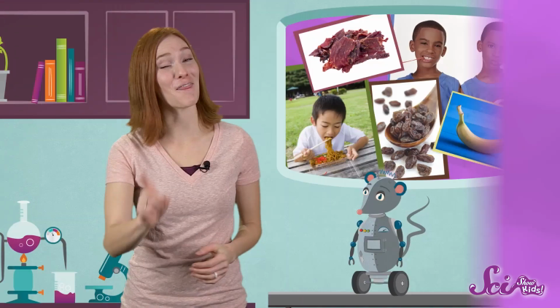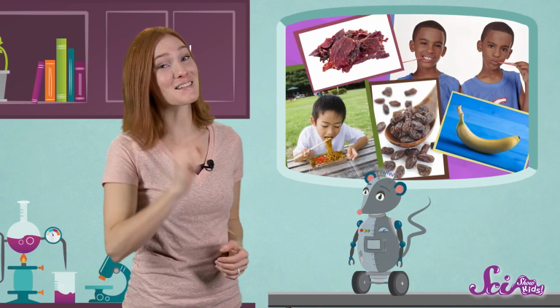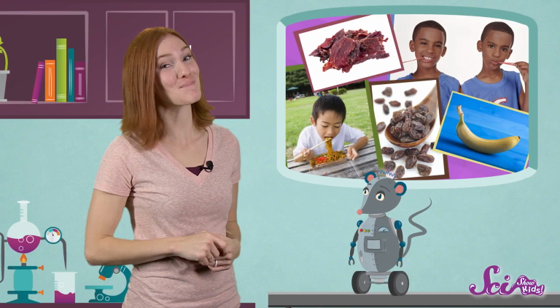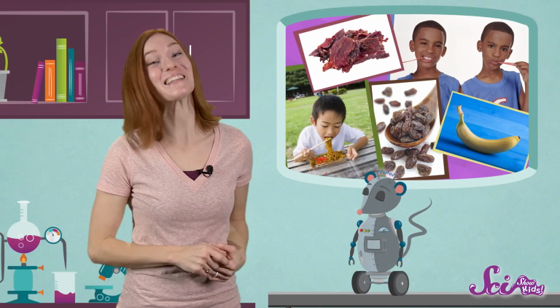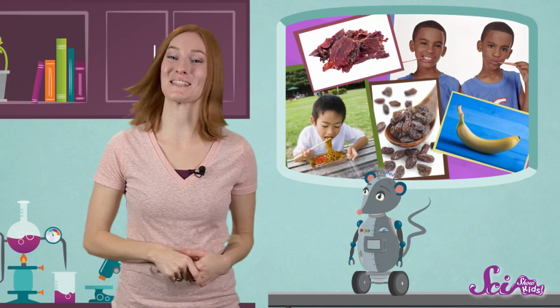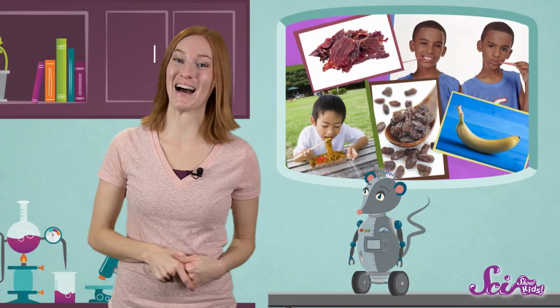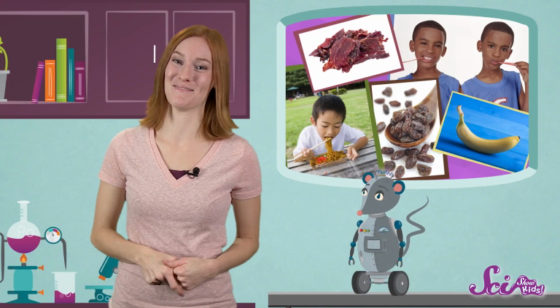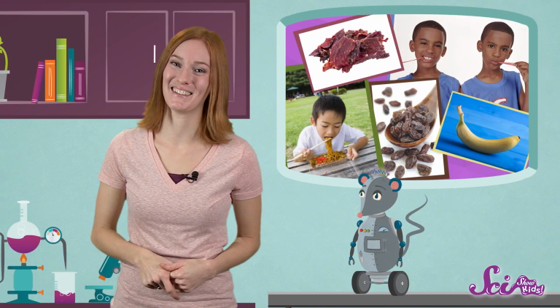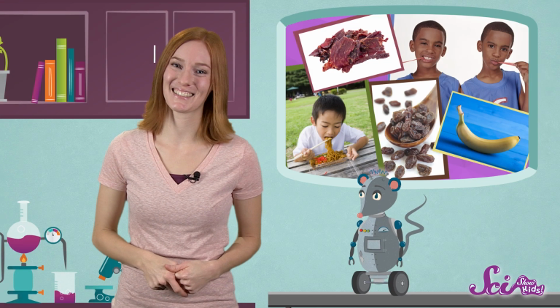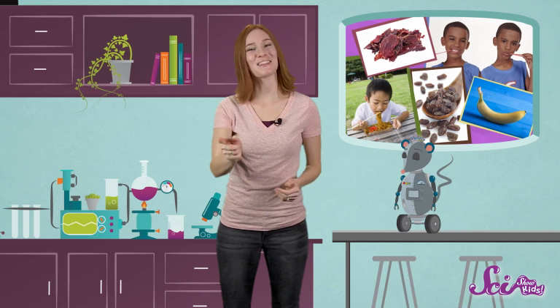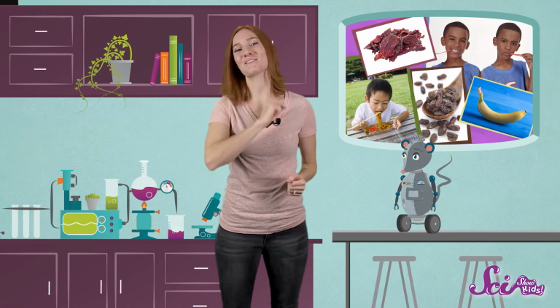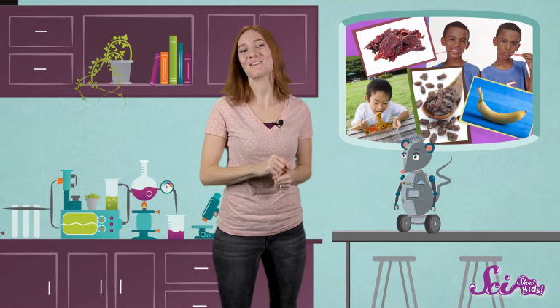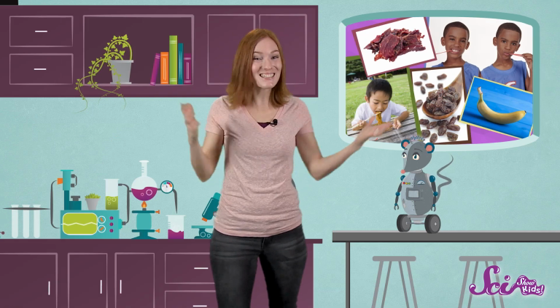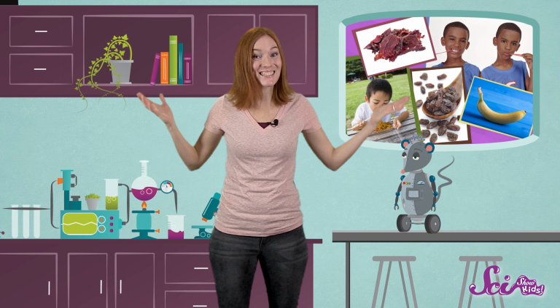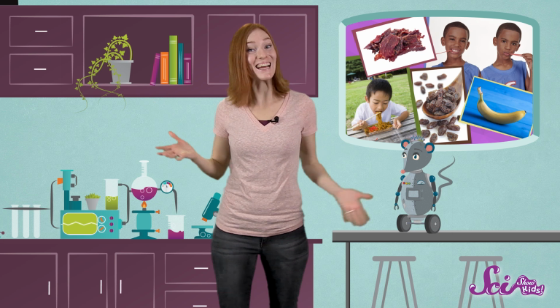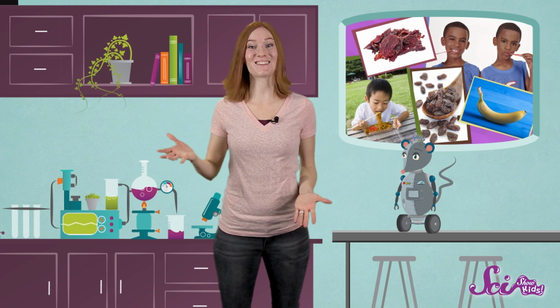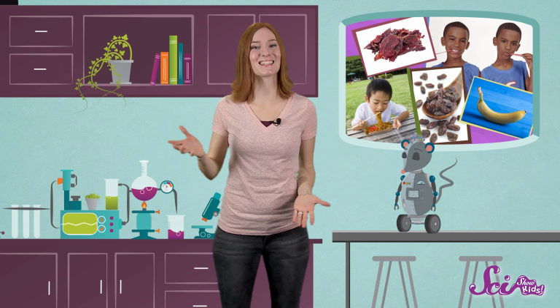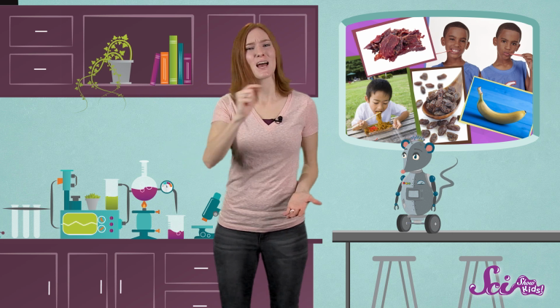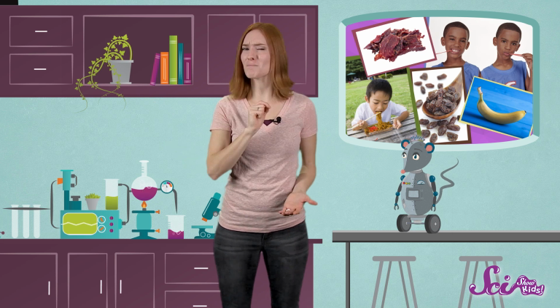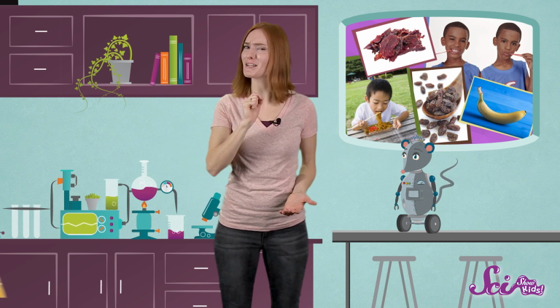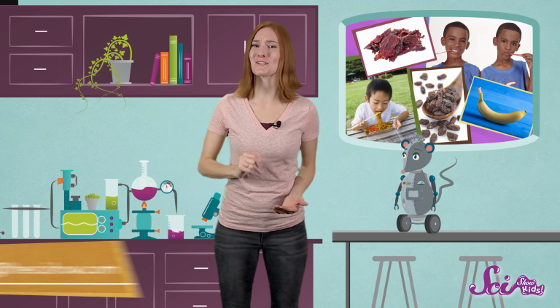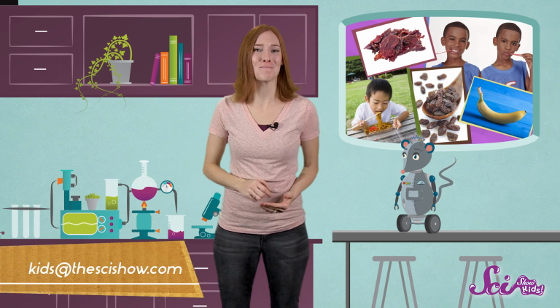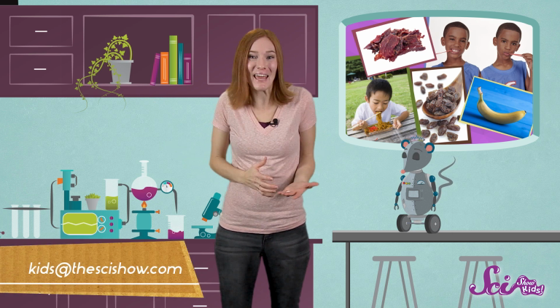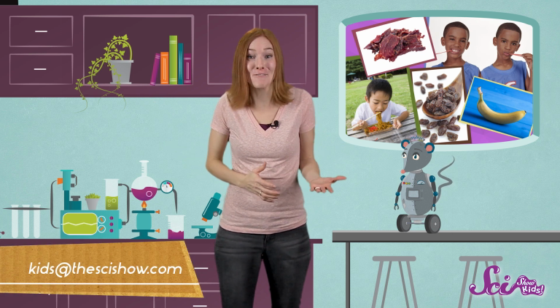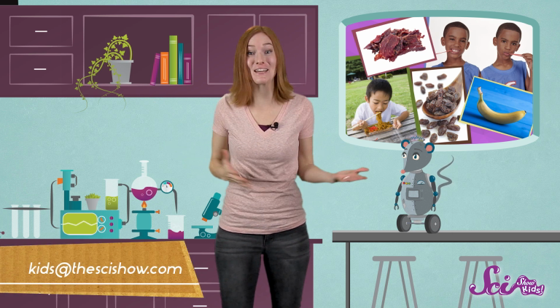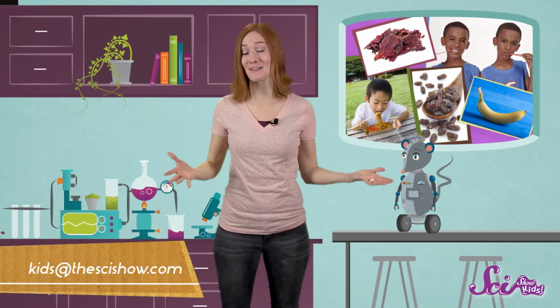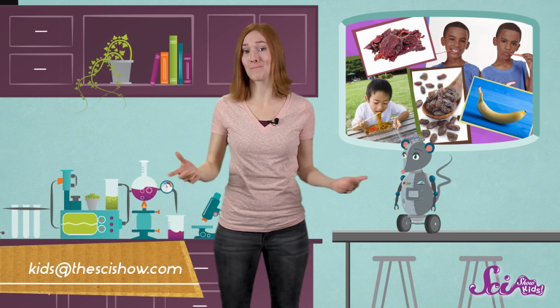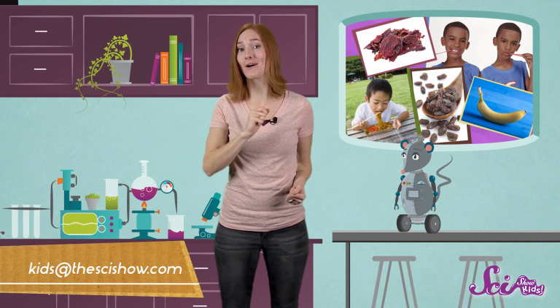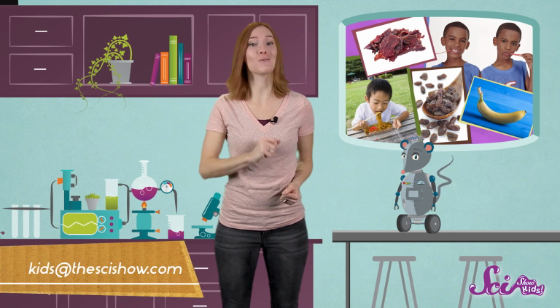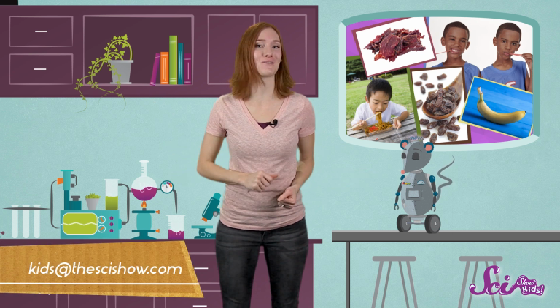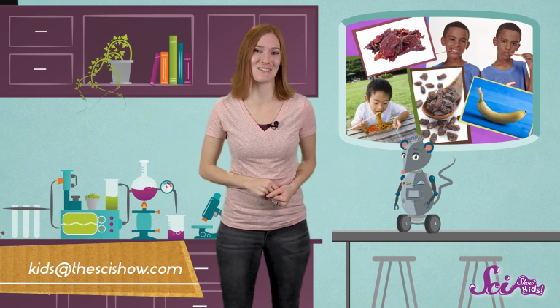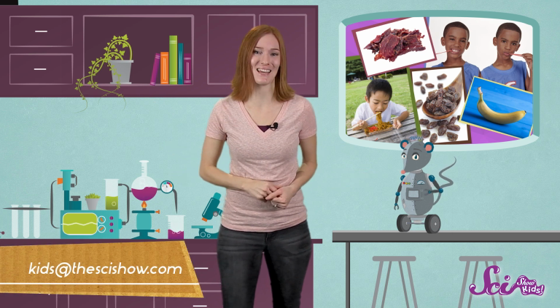And that's something to smile about! Thanks for joining us on SciShow Kids! Make sure to check back every week to learn more with Squeaks and me!